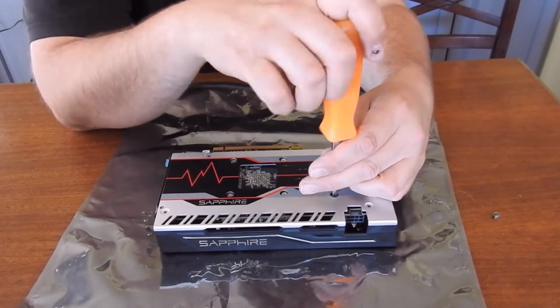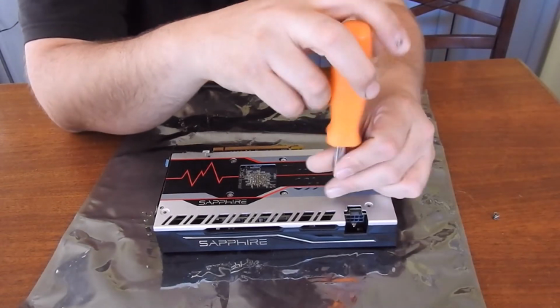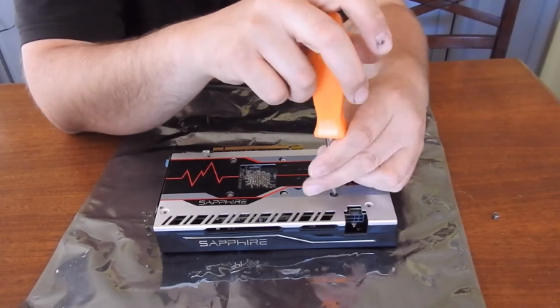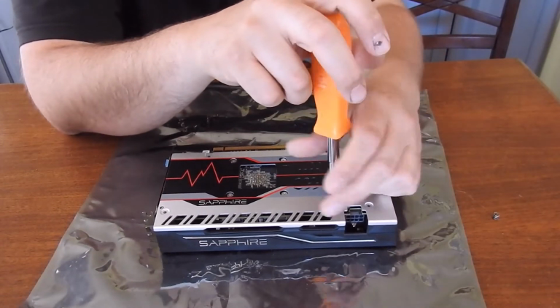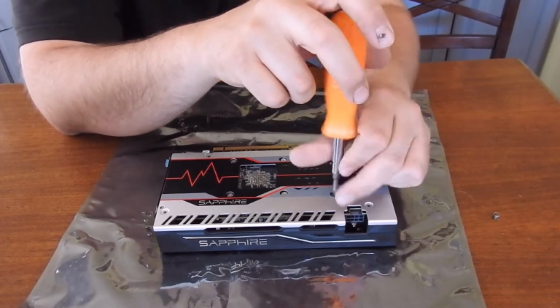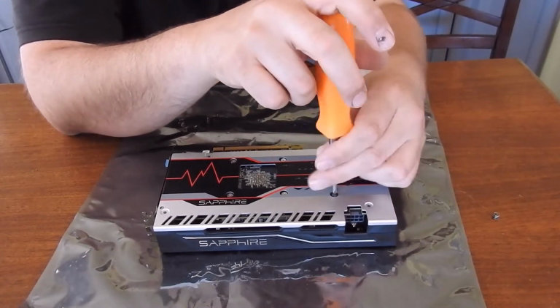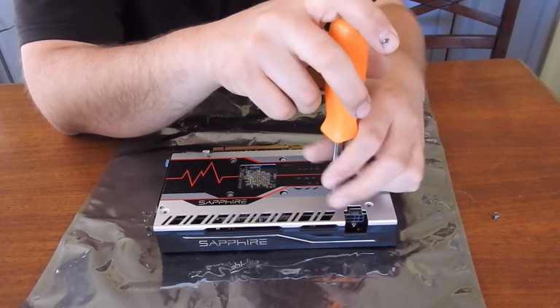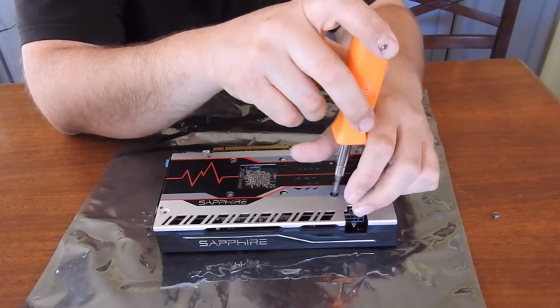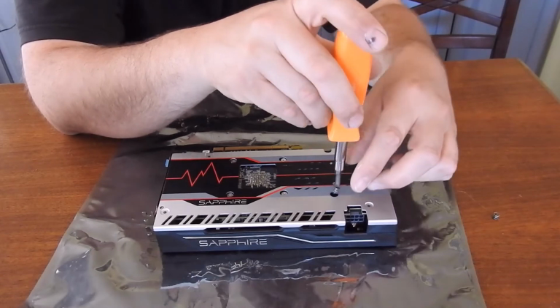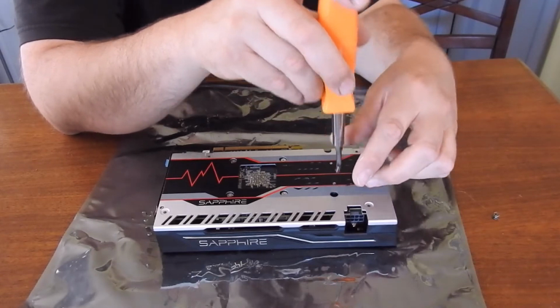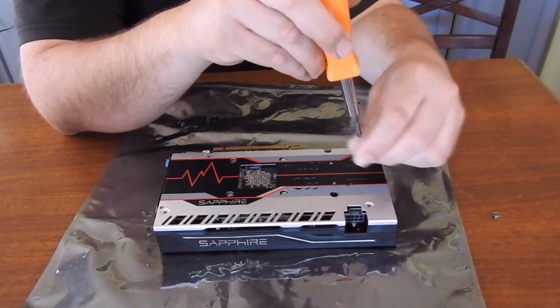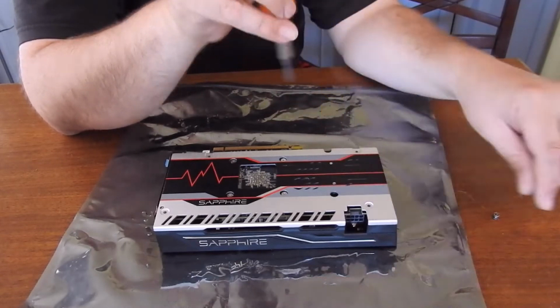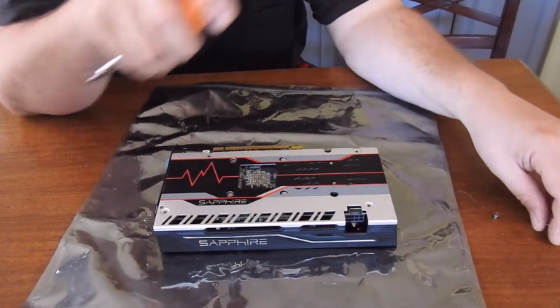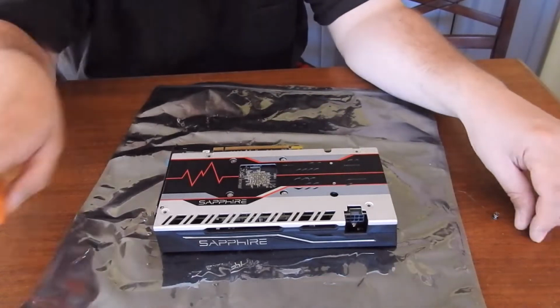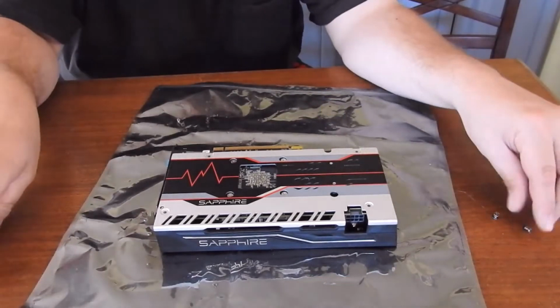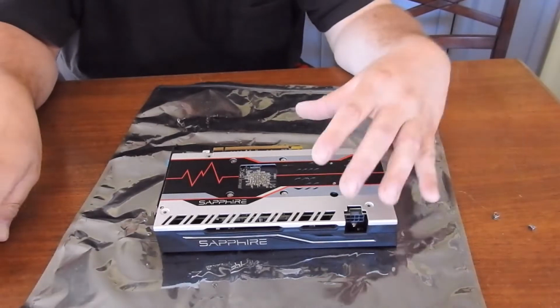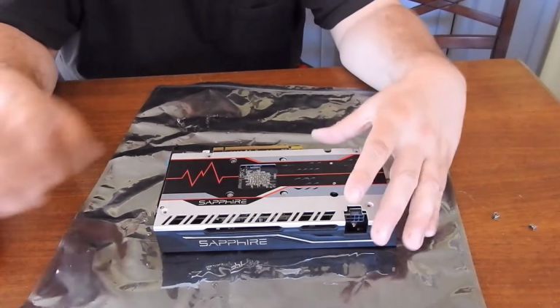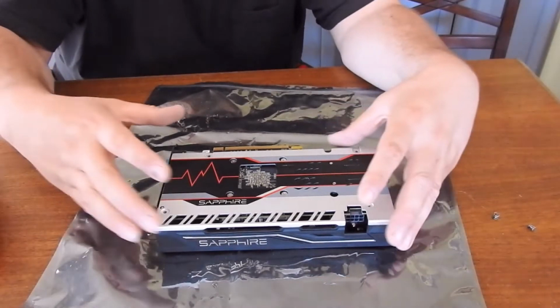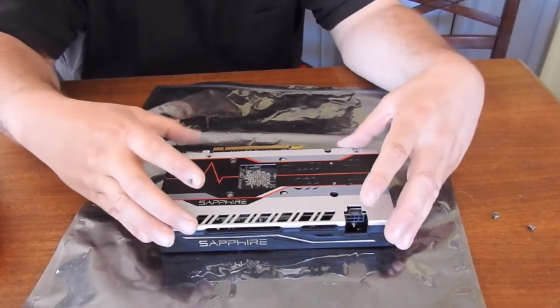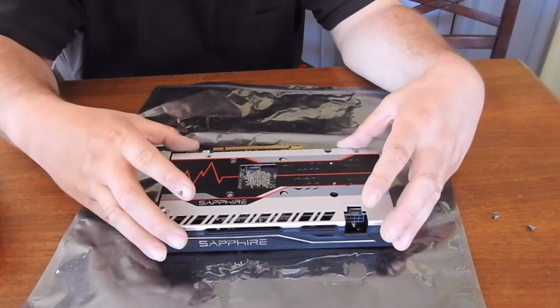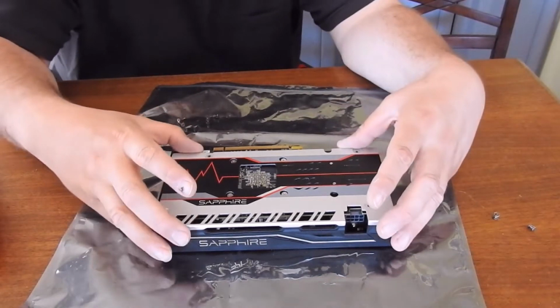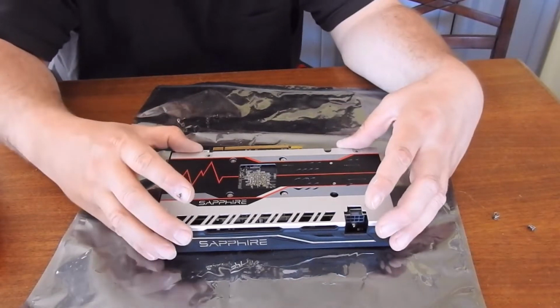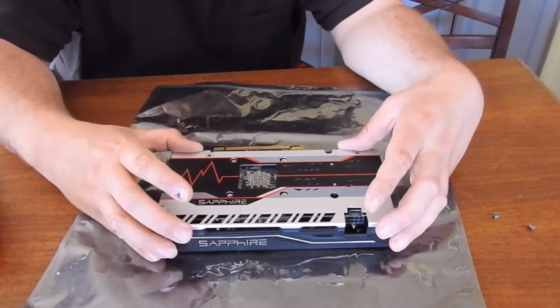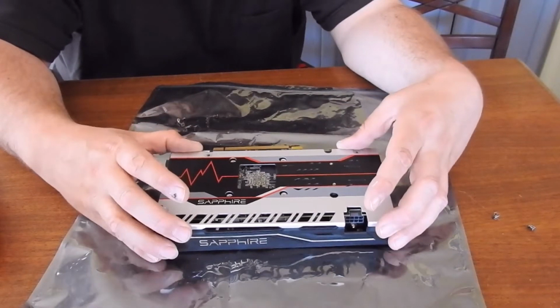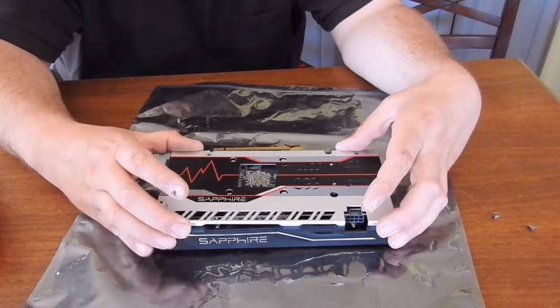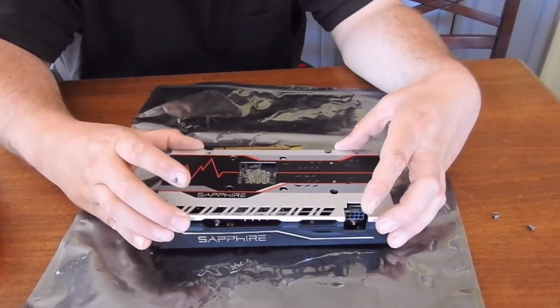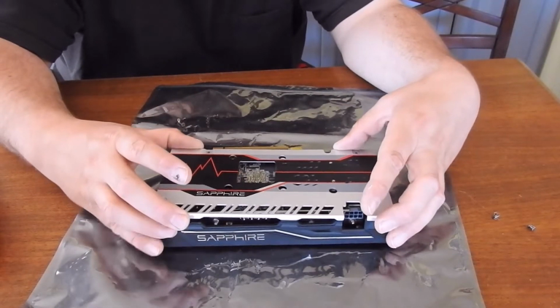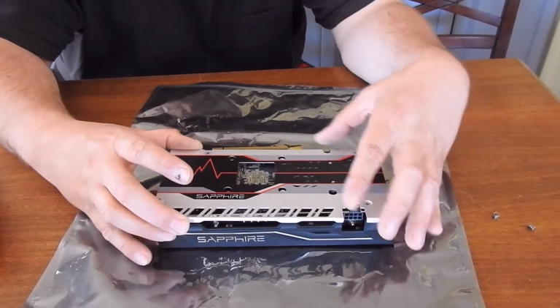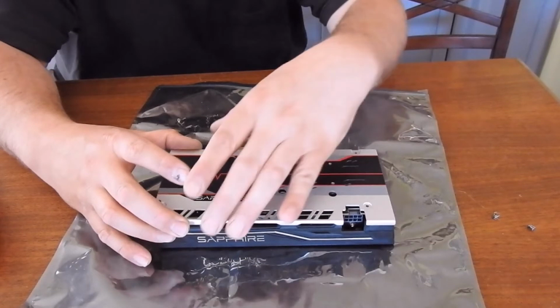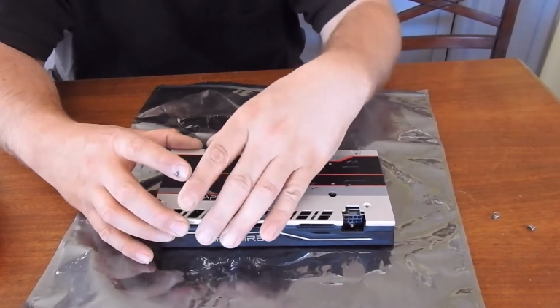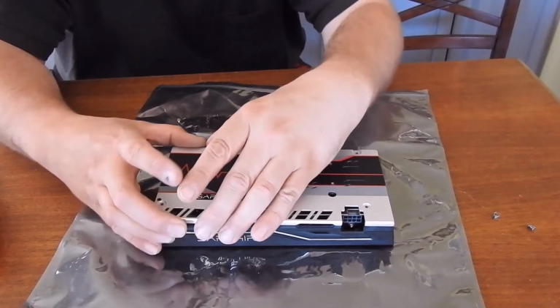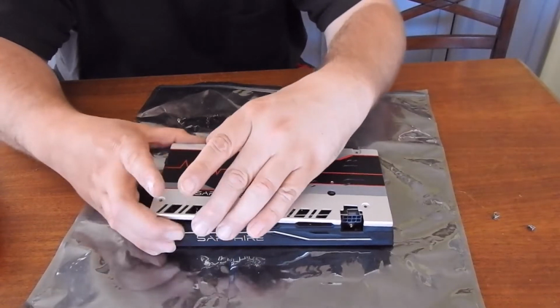Now you take out your inside screws, but now that you have all those out, you can take this back plate off if you want.